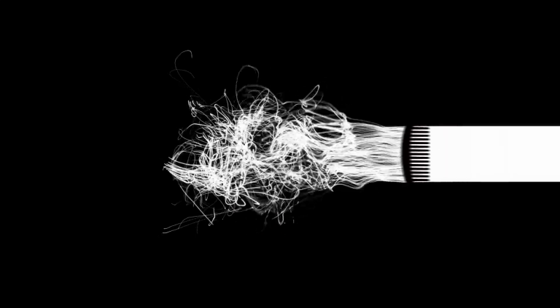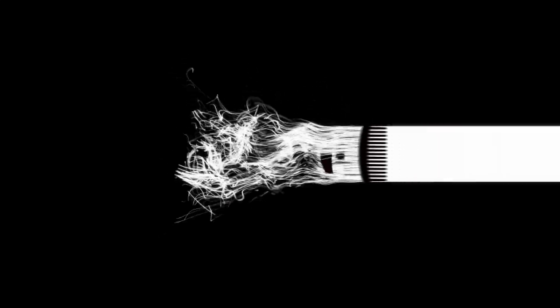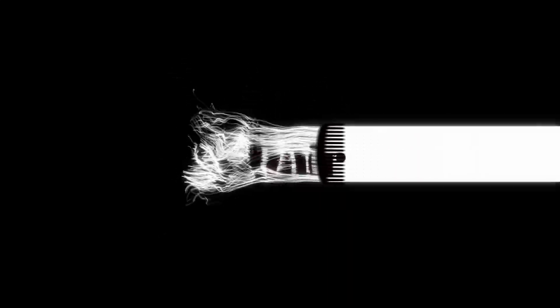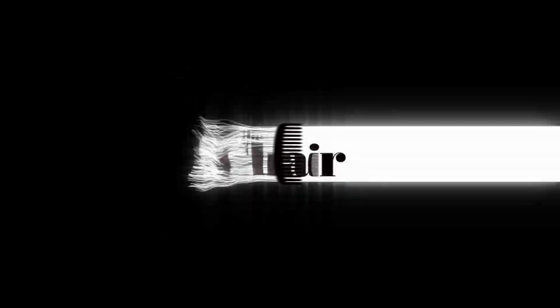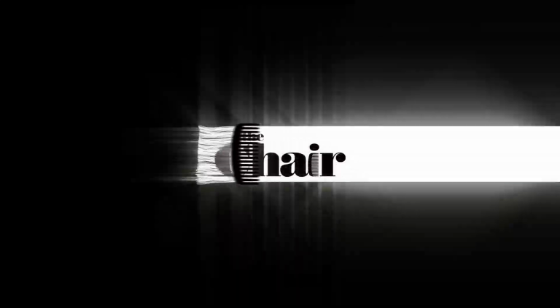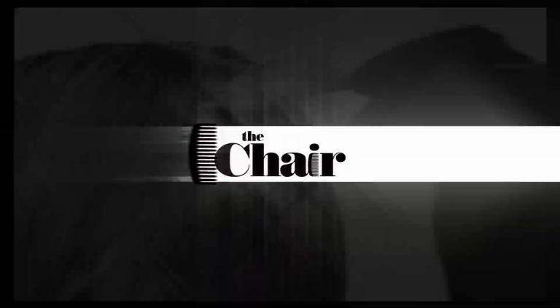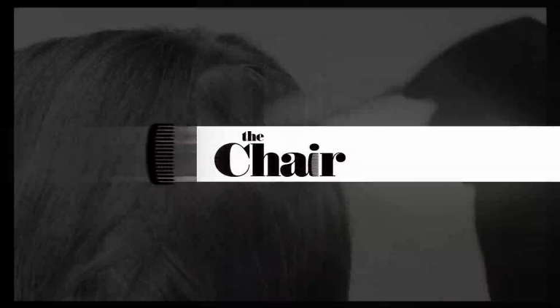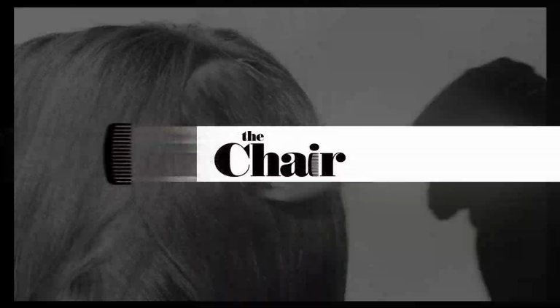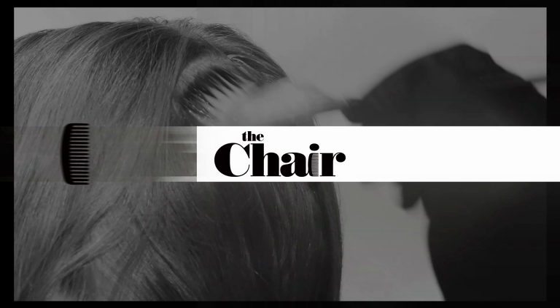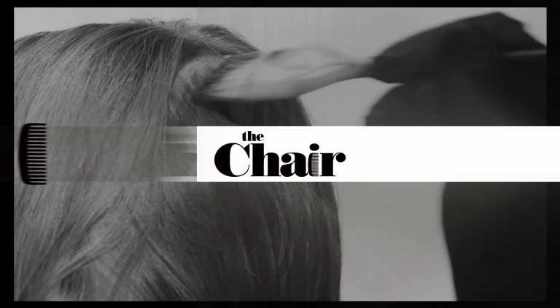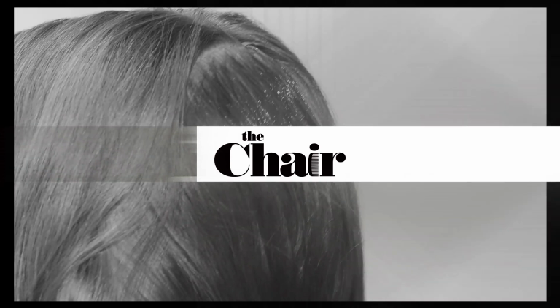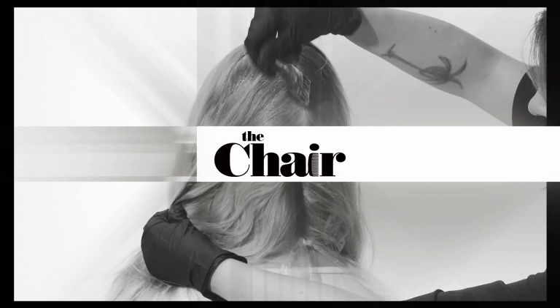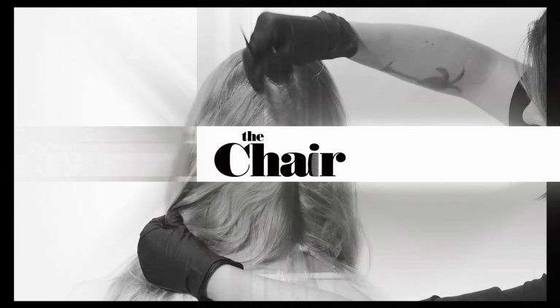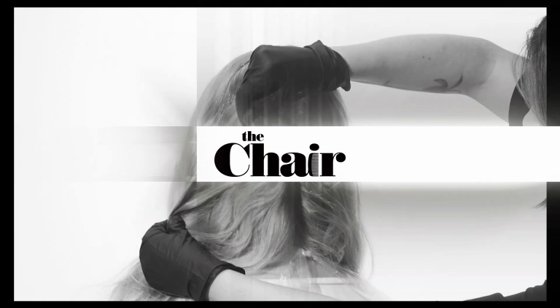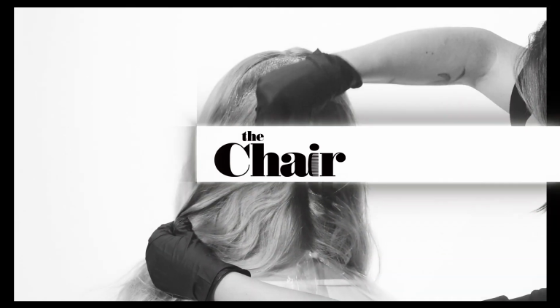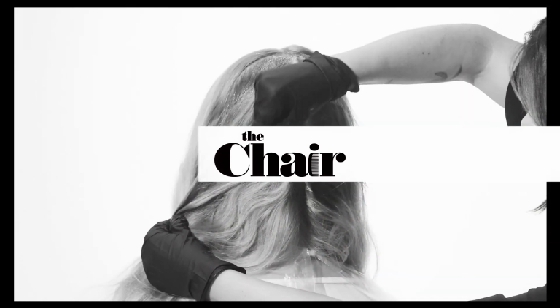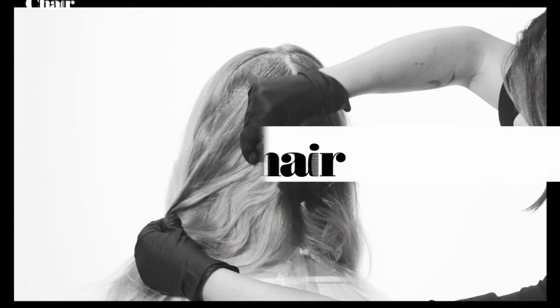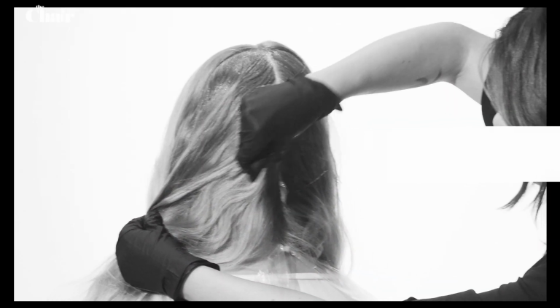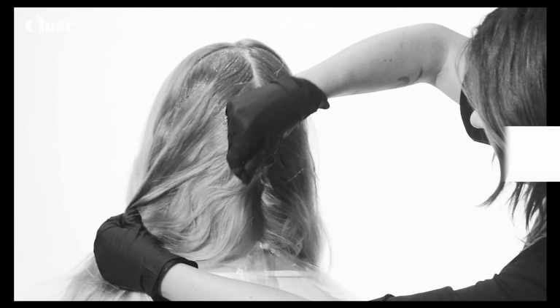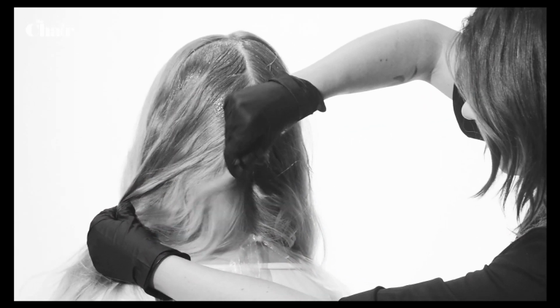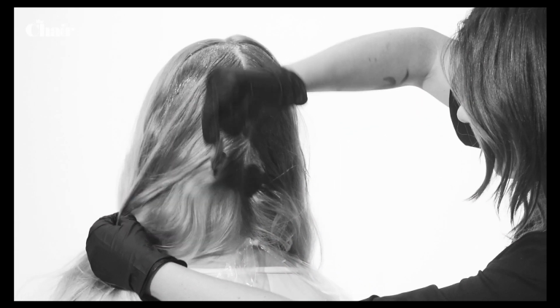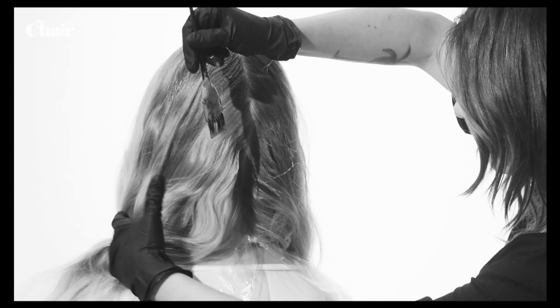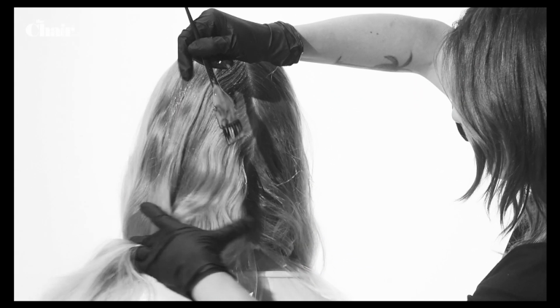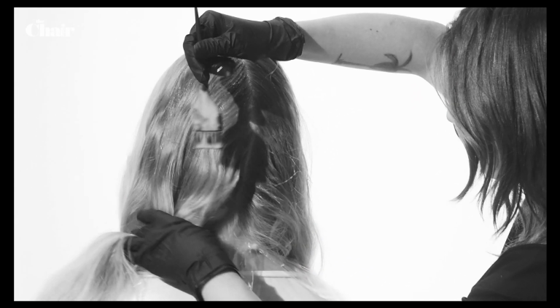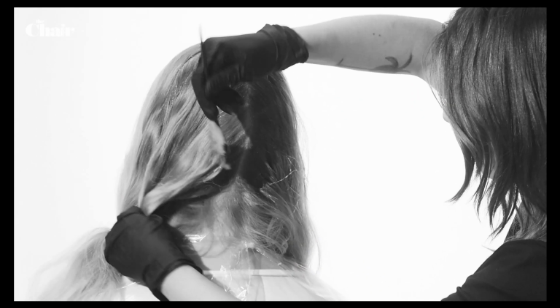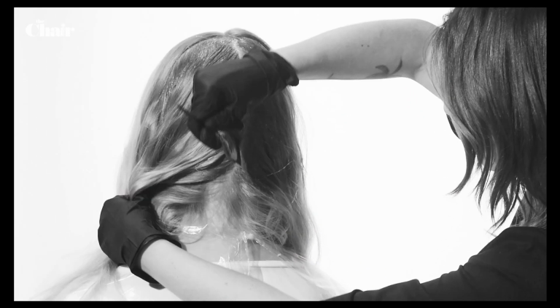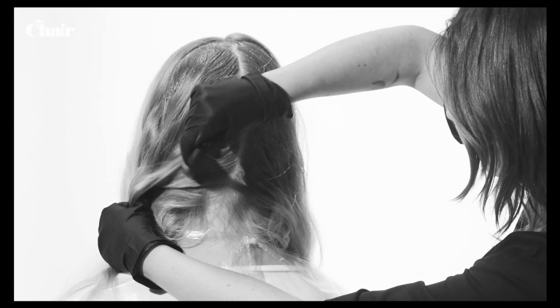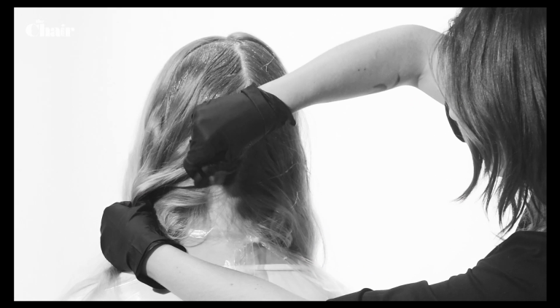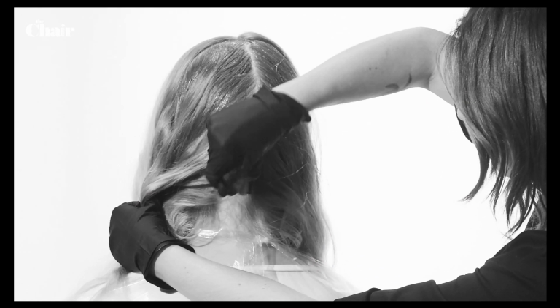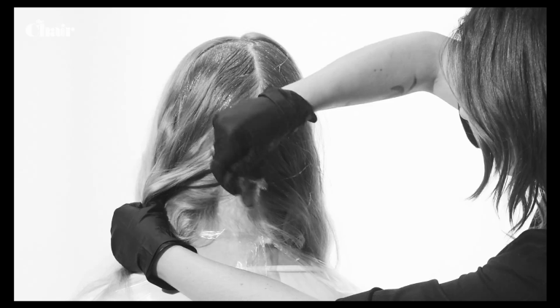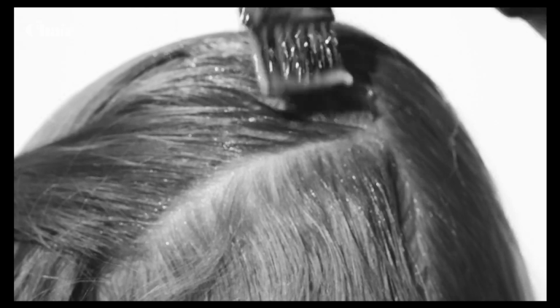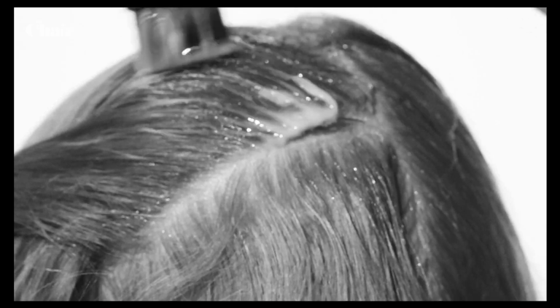Make this hairdo extra fashion forward by going for a color transformation in this false trend color, rose gold.